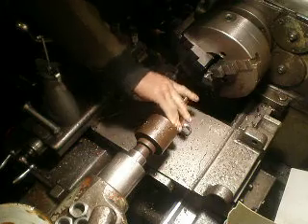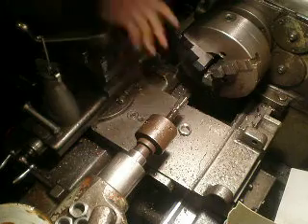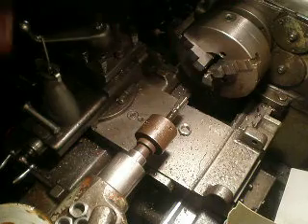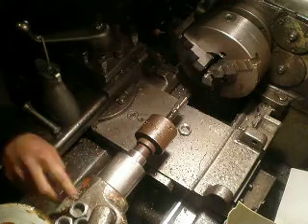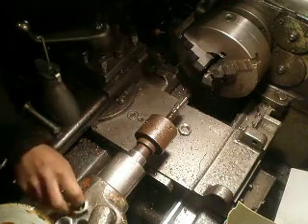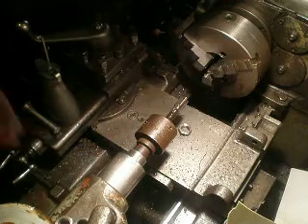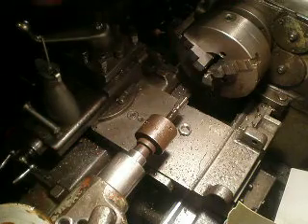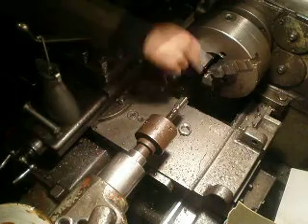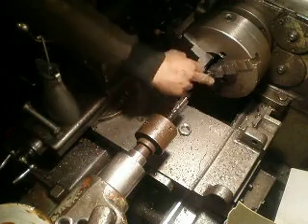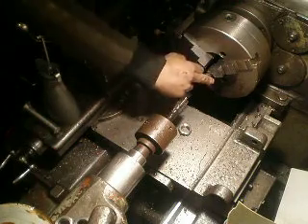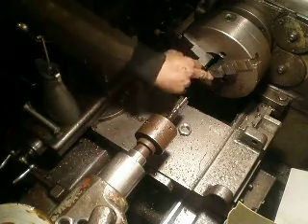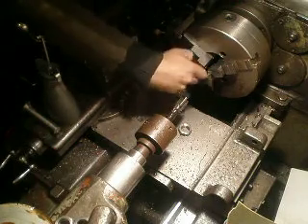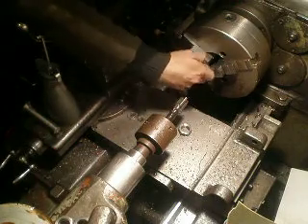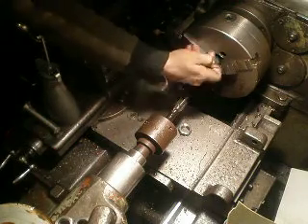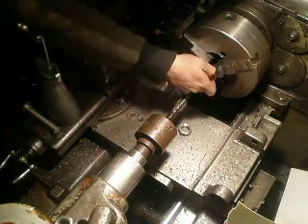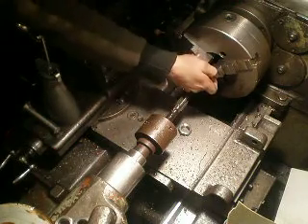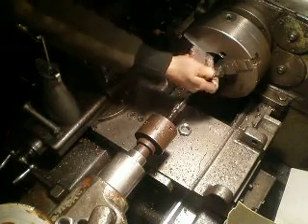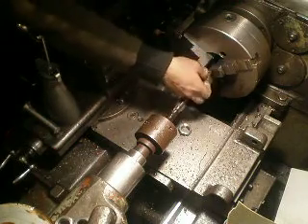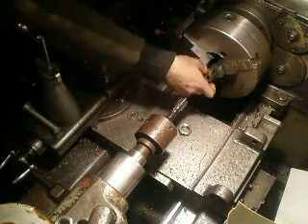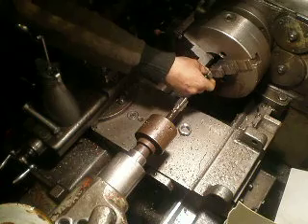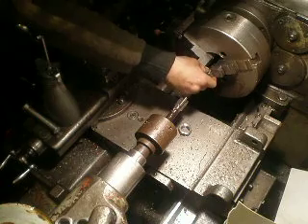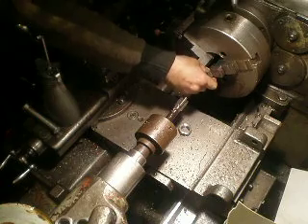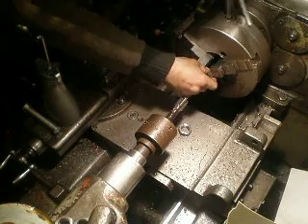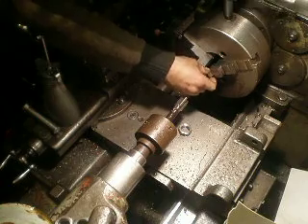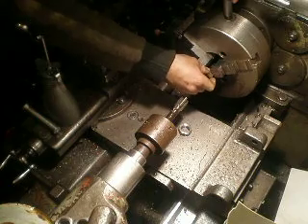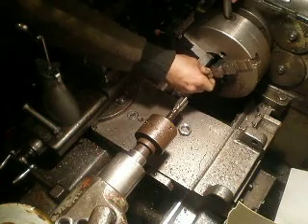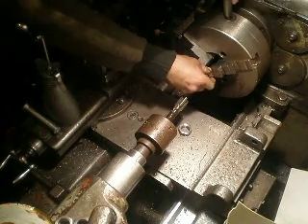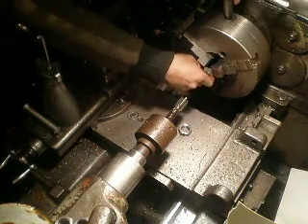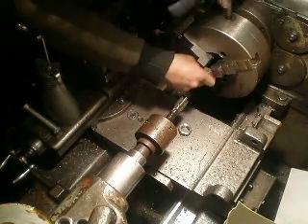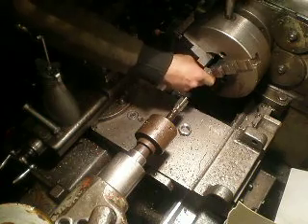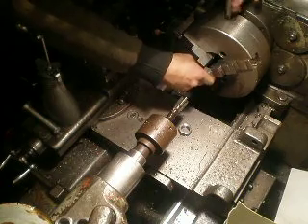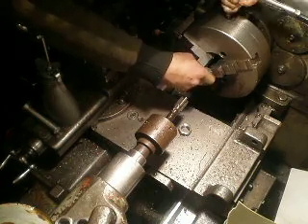Set it back in the device, little bit of clean up, just set the next one.